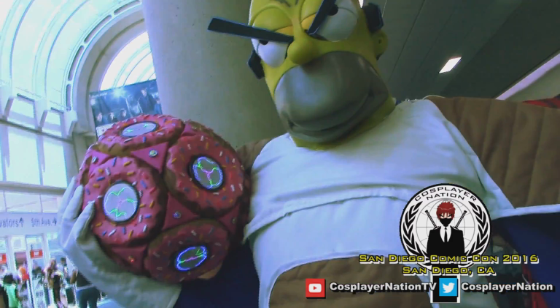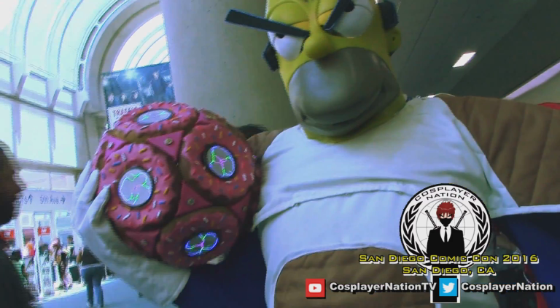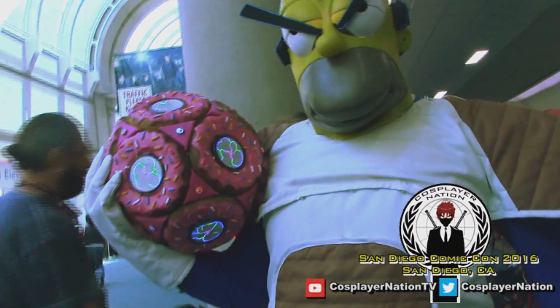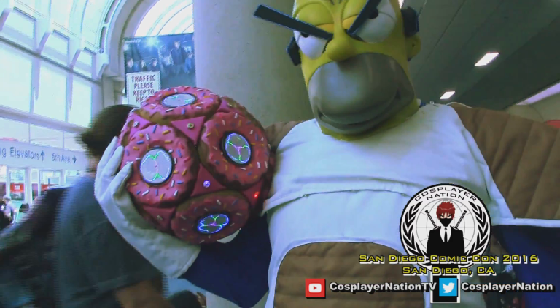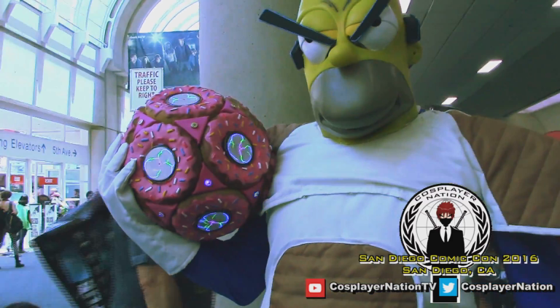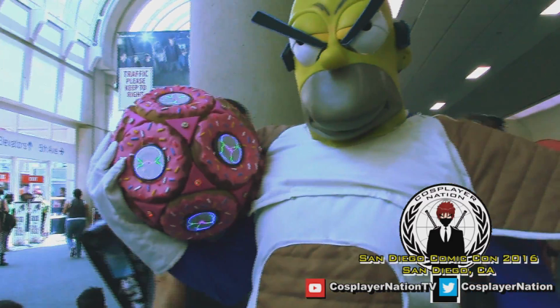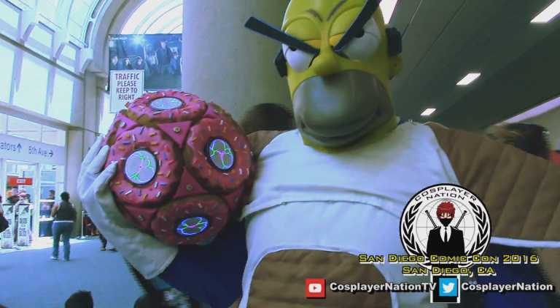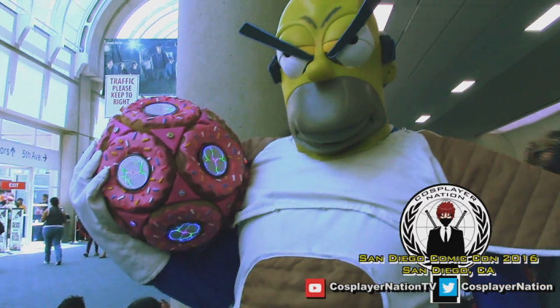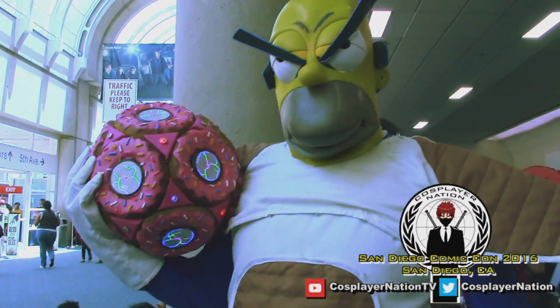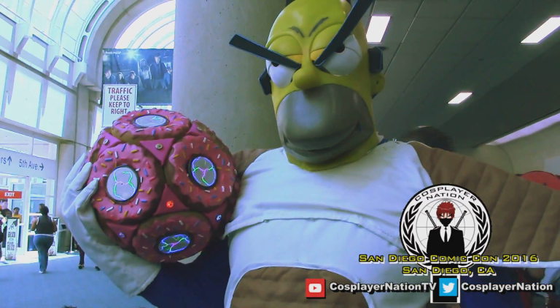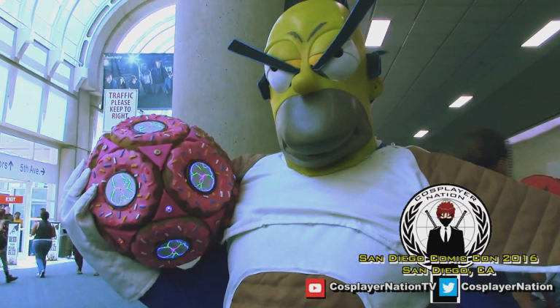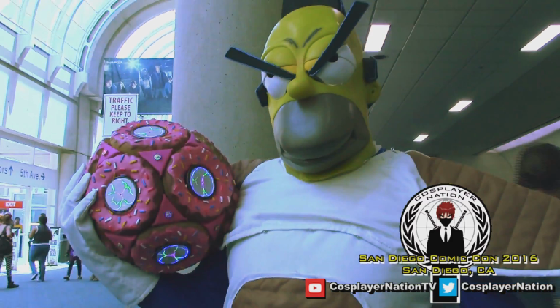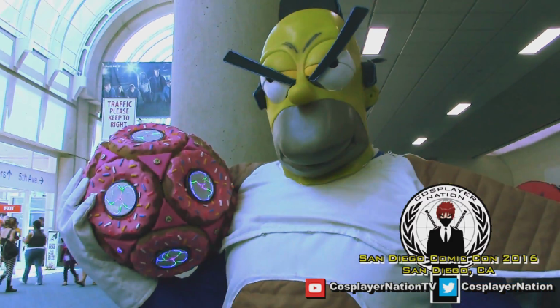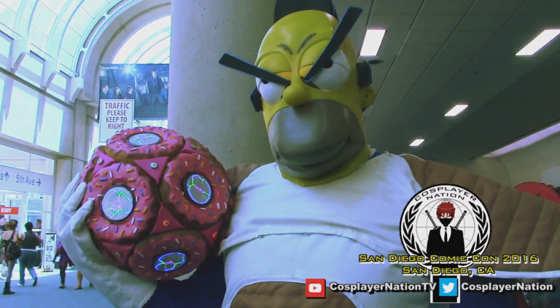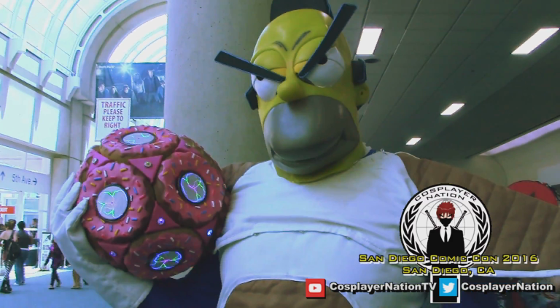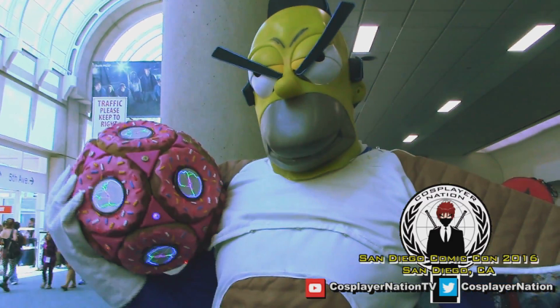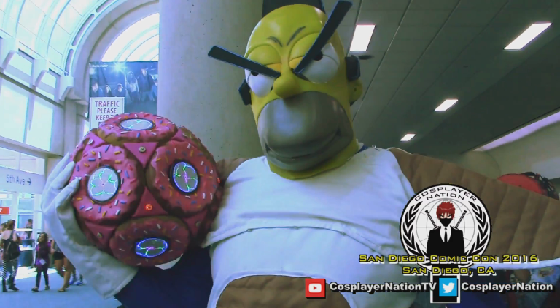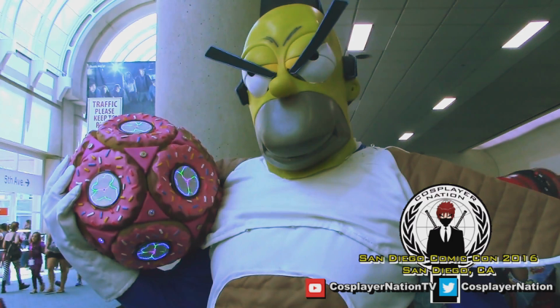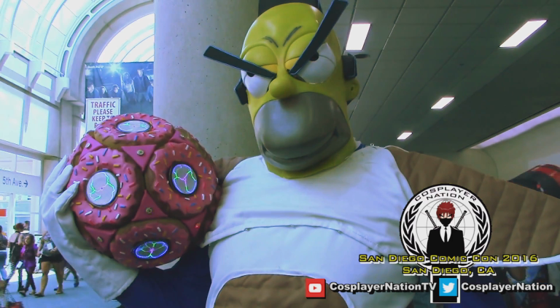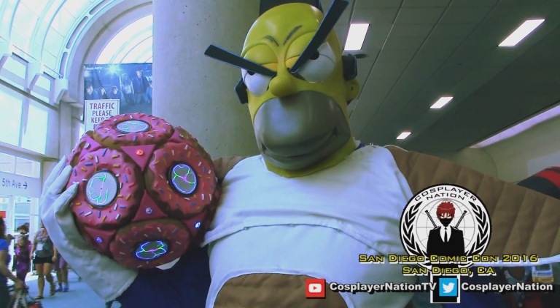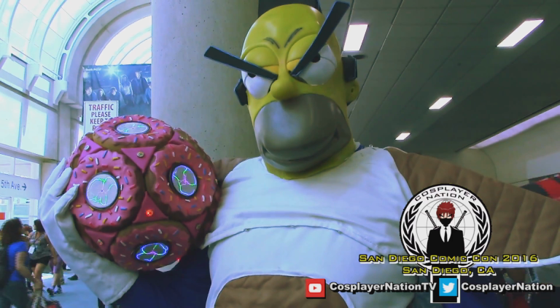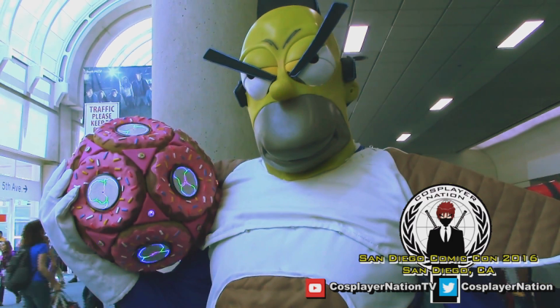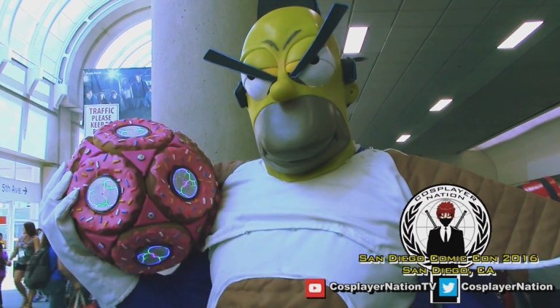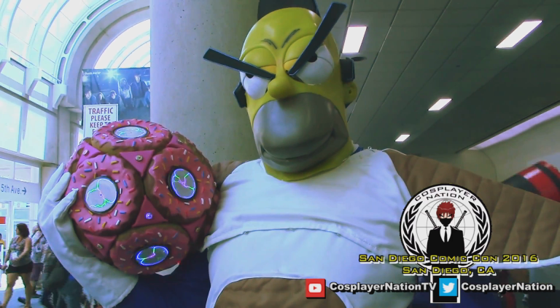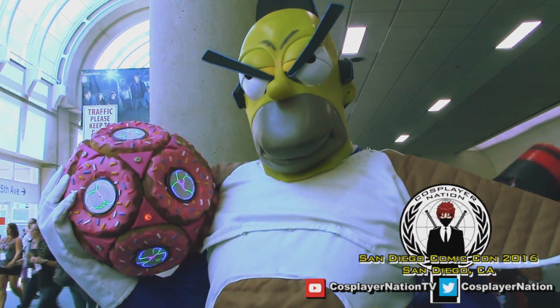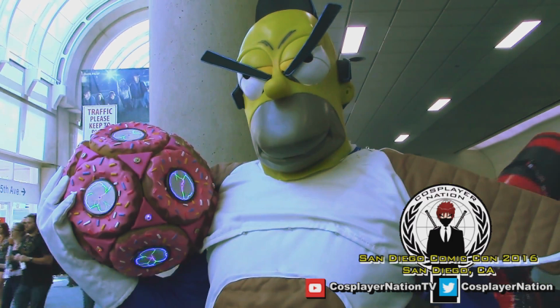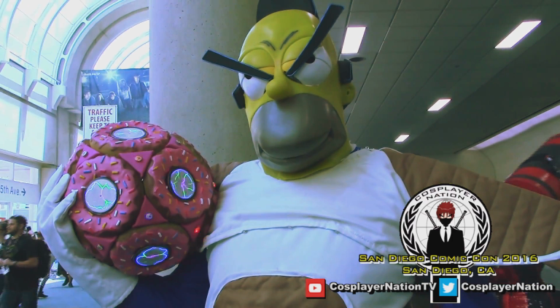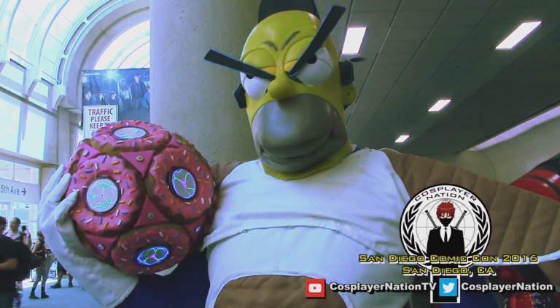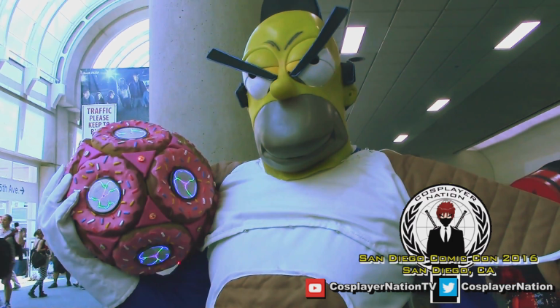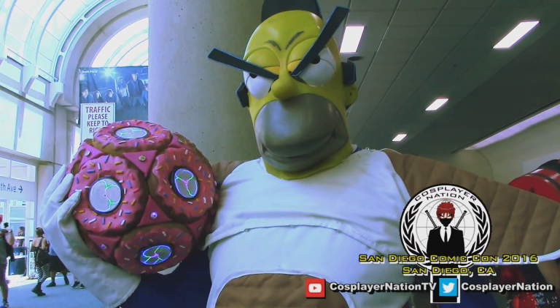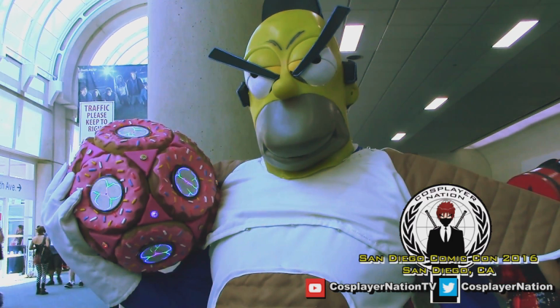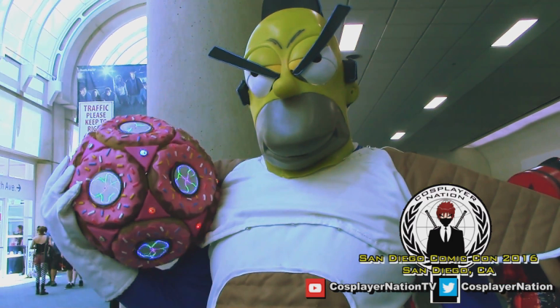This is about the fifth time I've had it at Comic Con, and I've been to other events with it also.